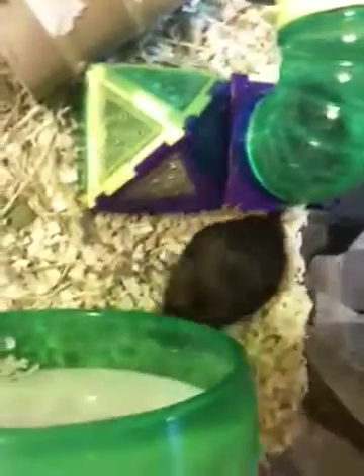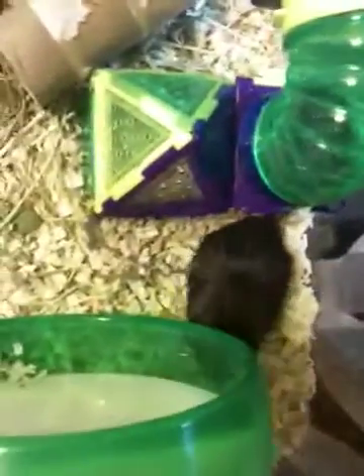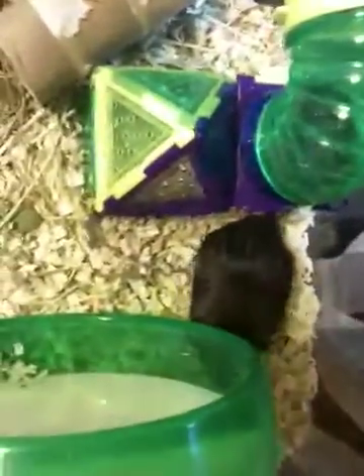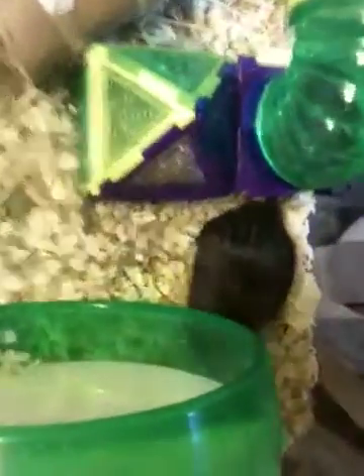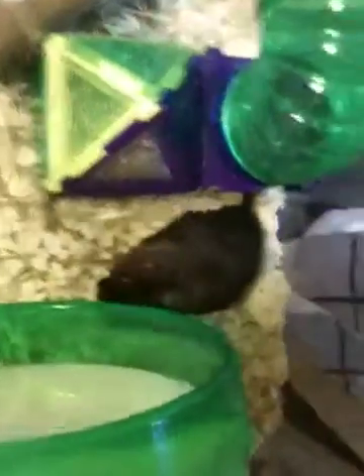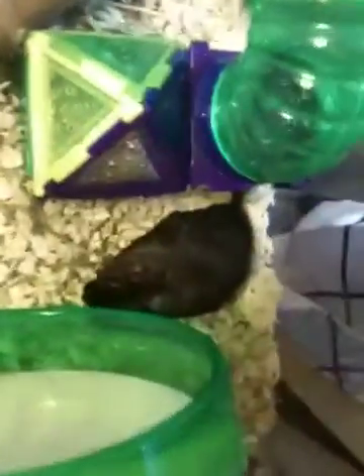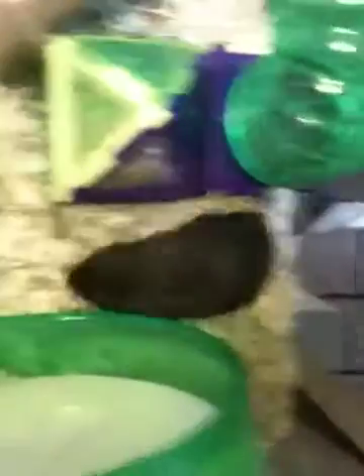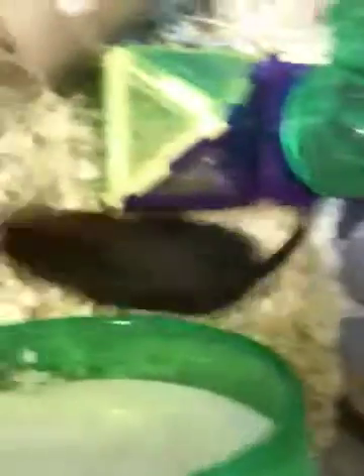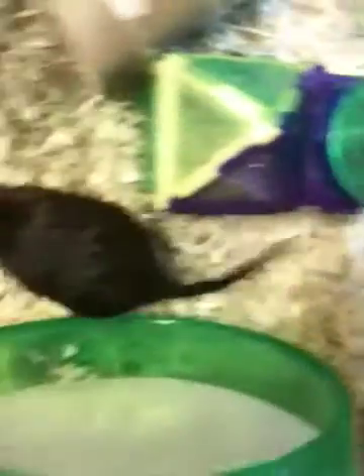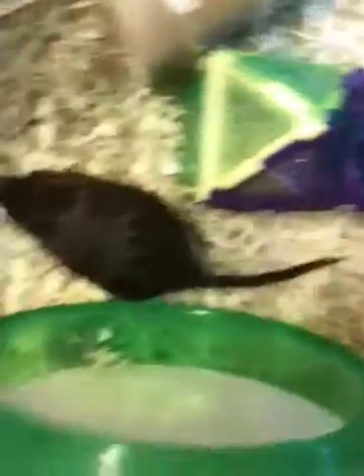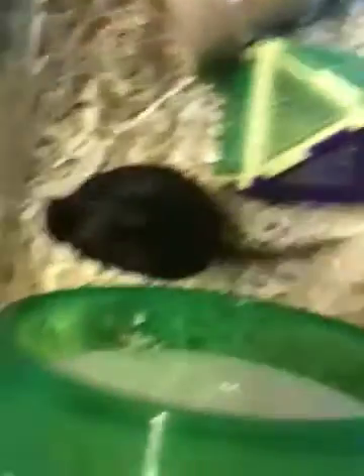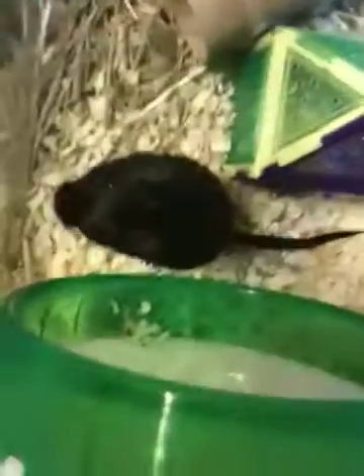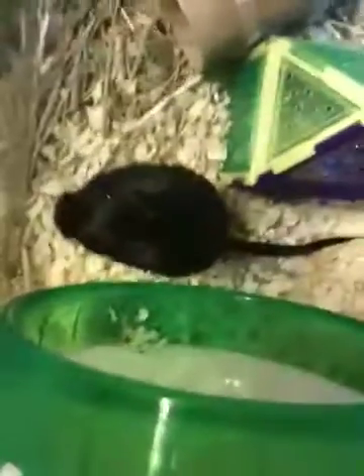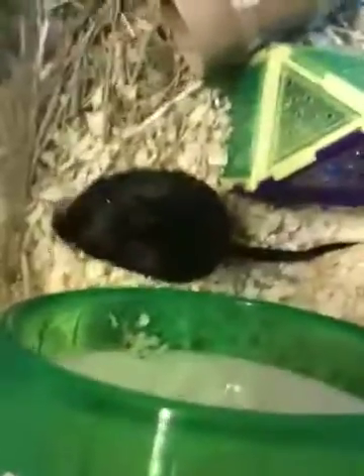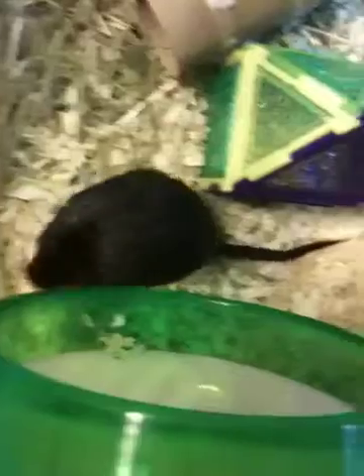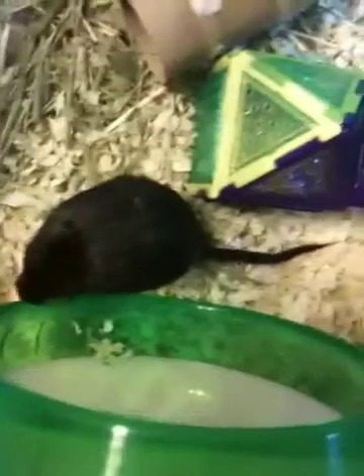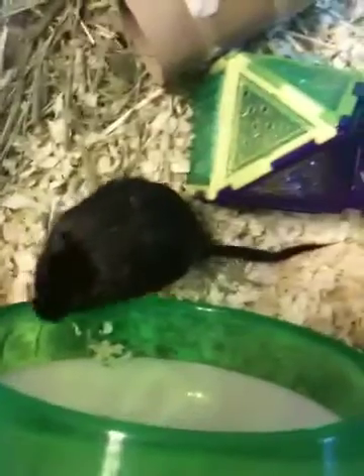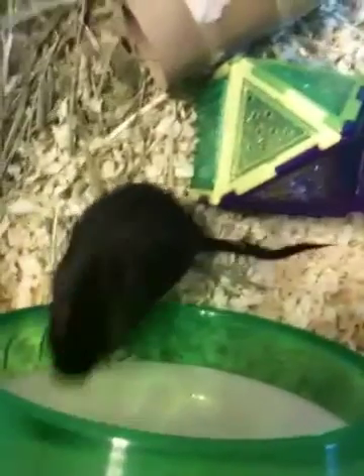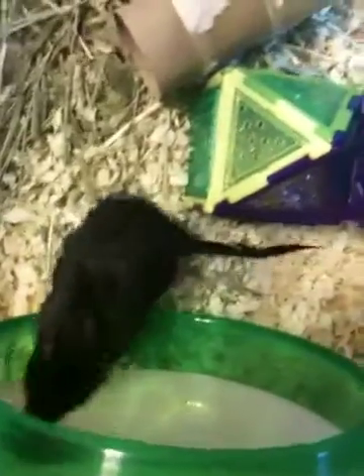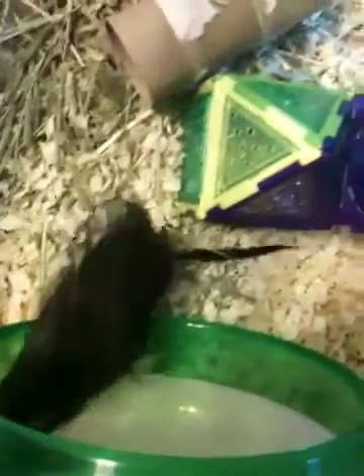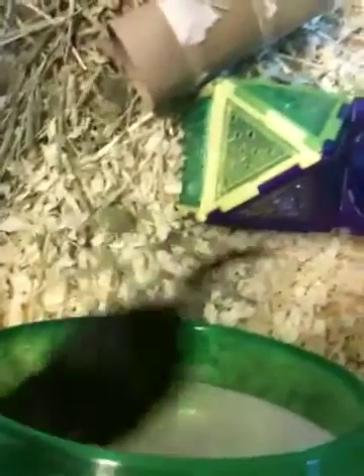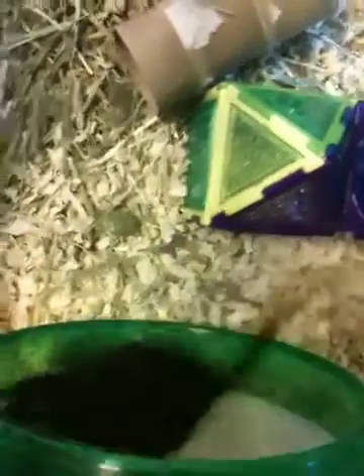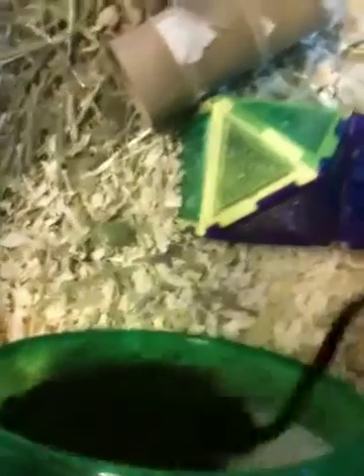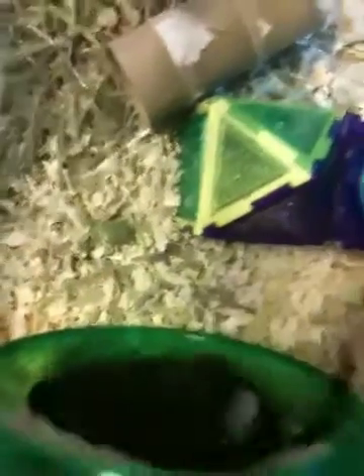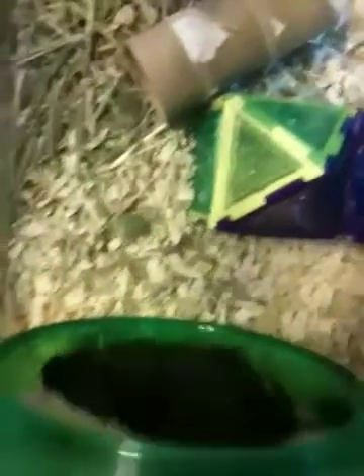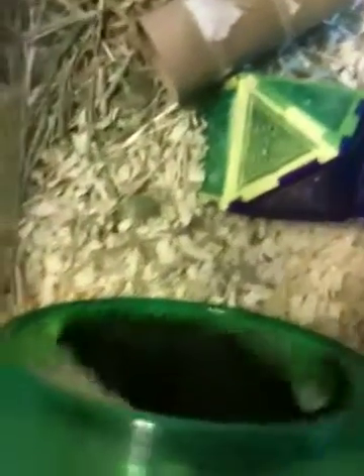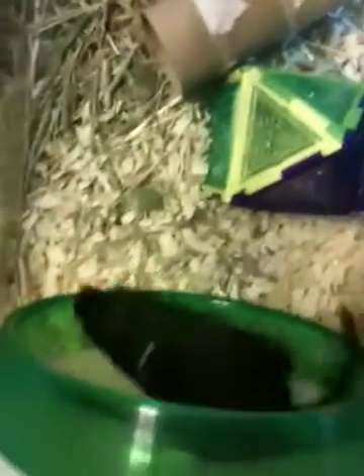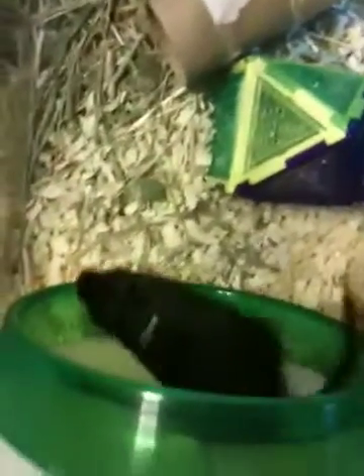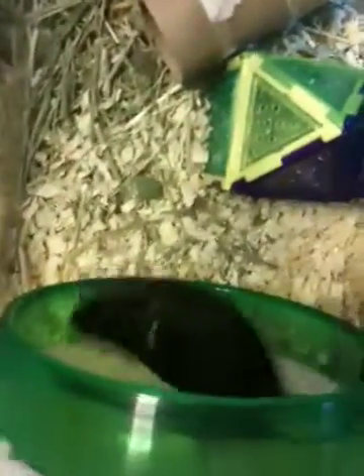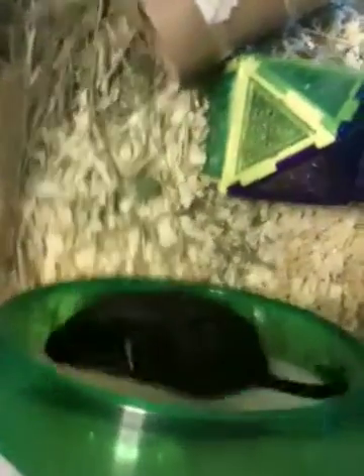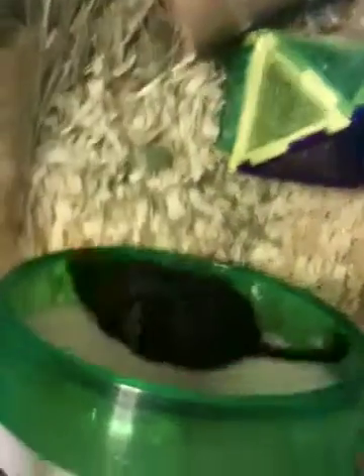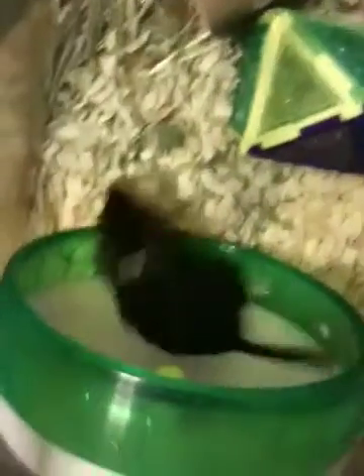And this is Jumper! And this is his wheel, but I don't think he's going to get on it. Oh! There he goes! Look at that!